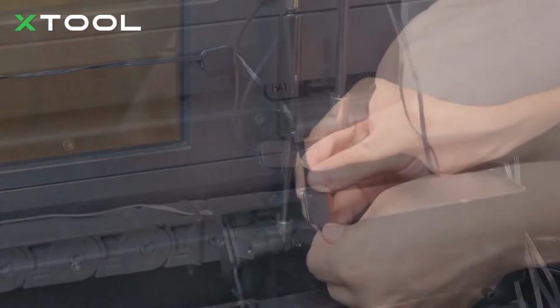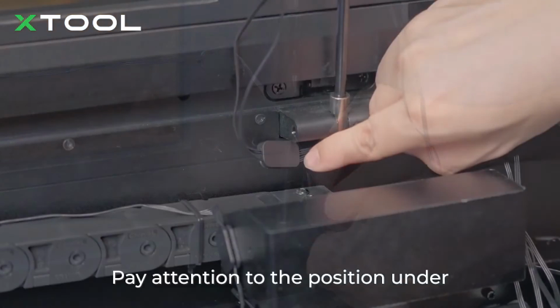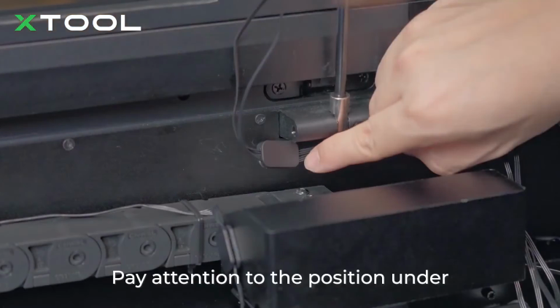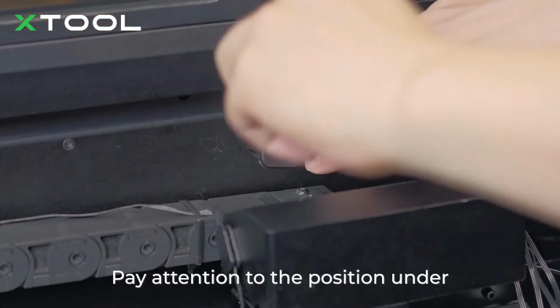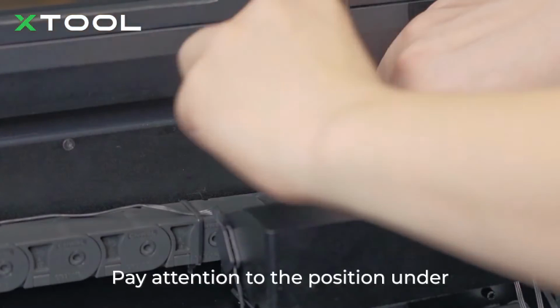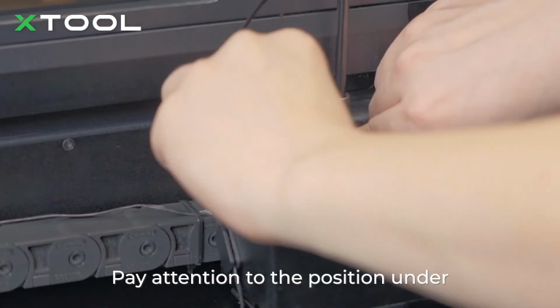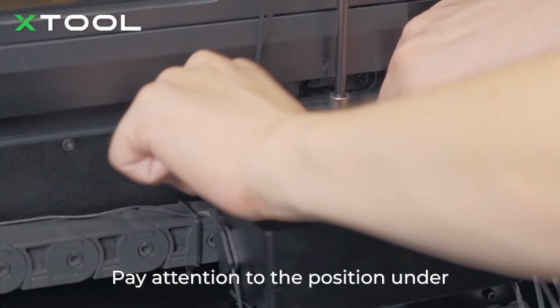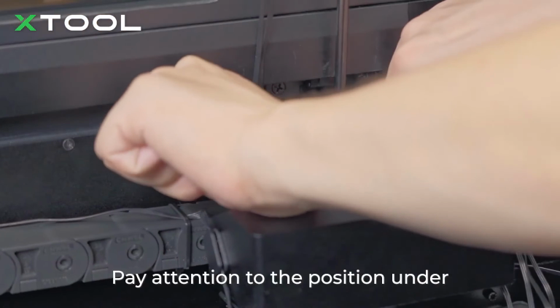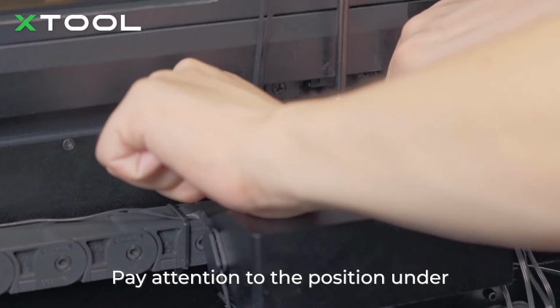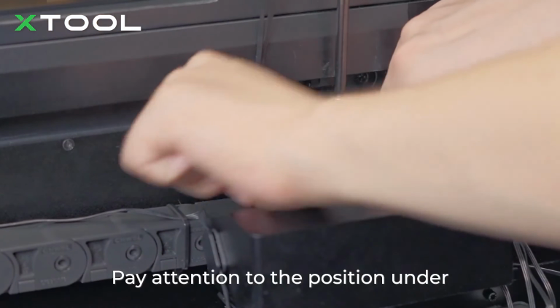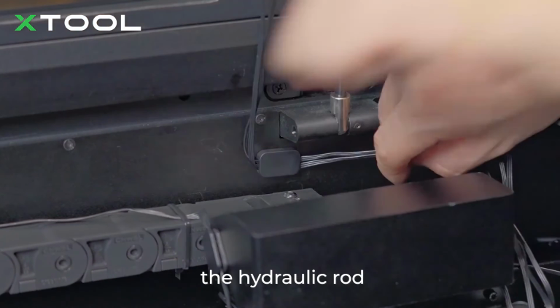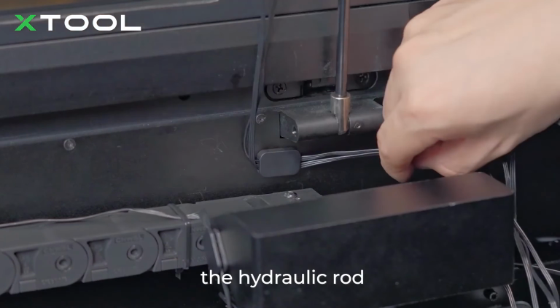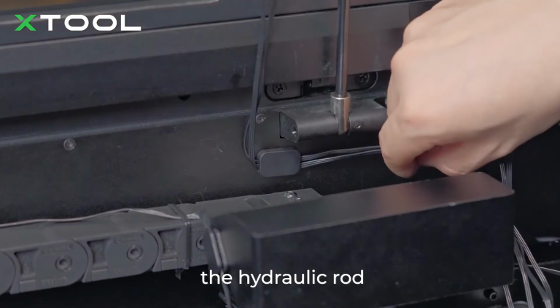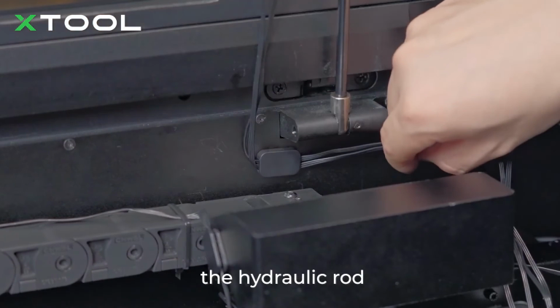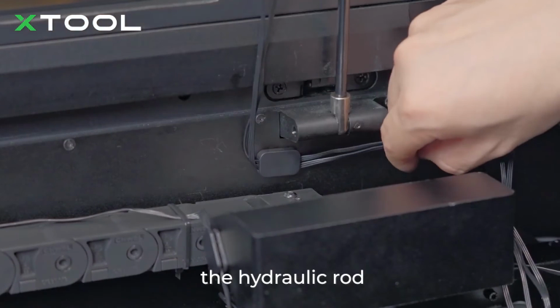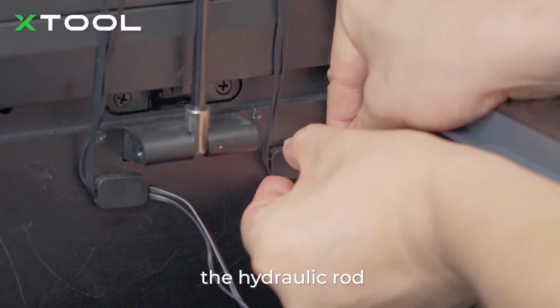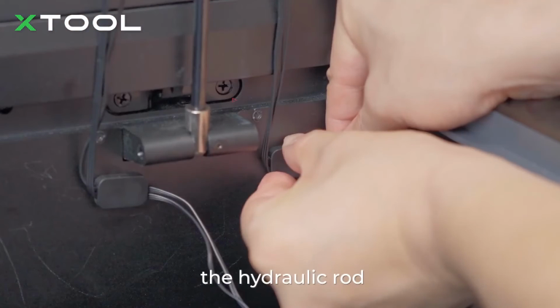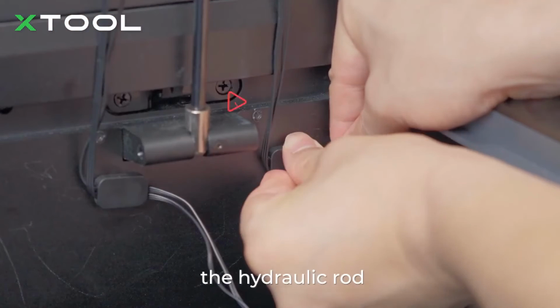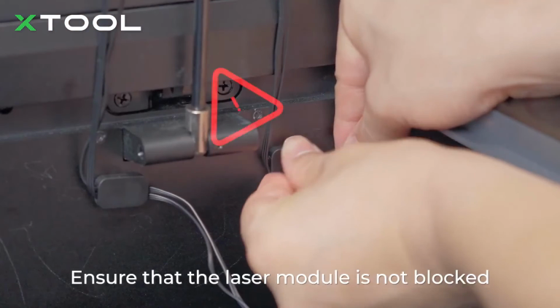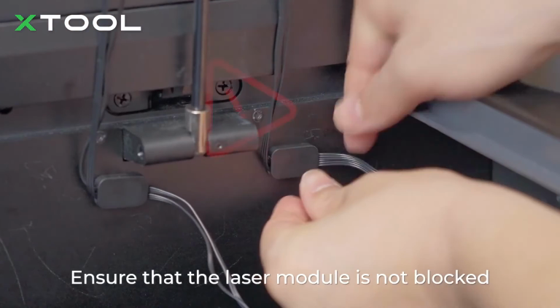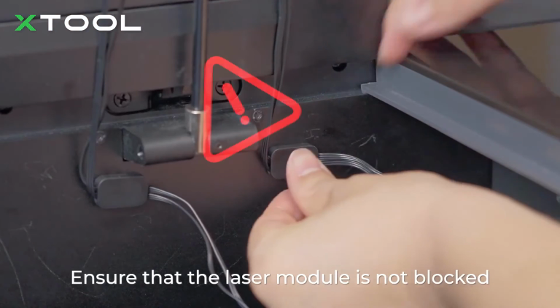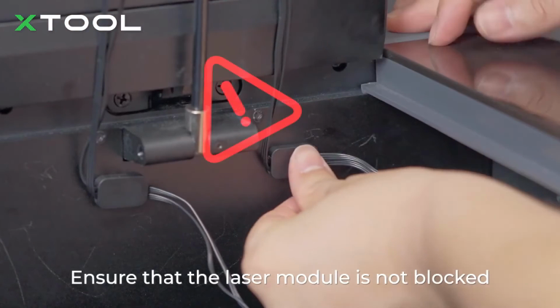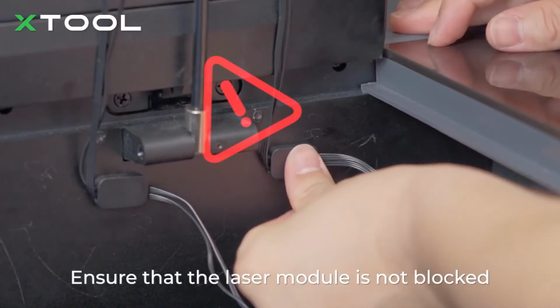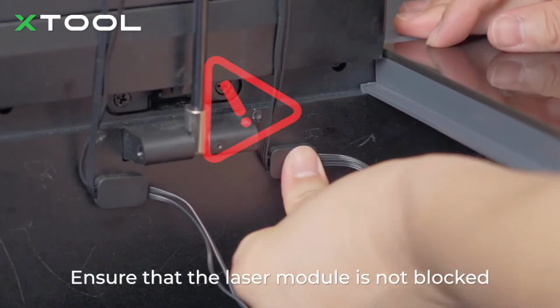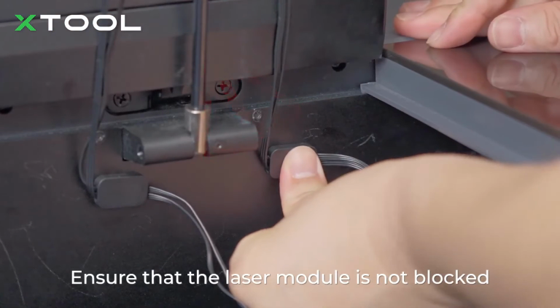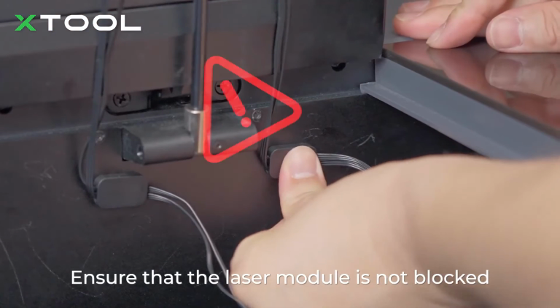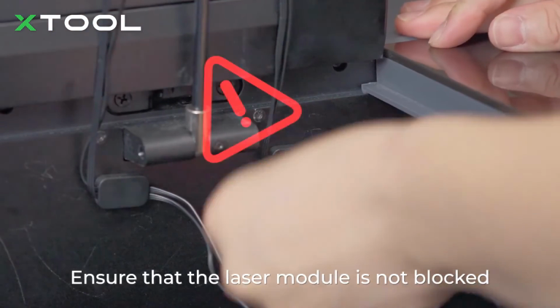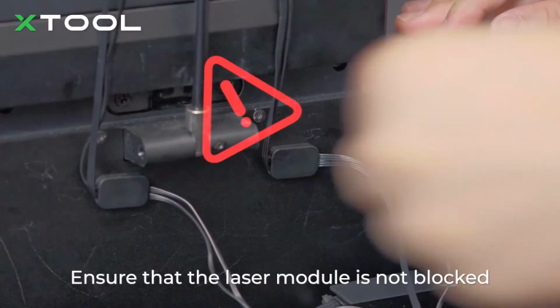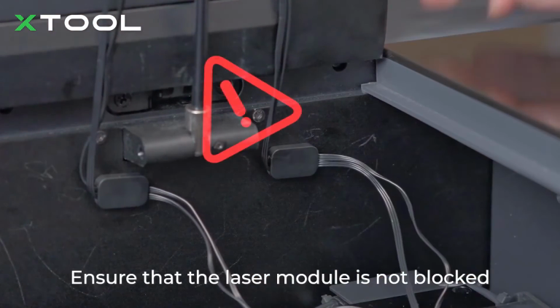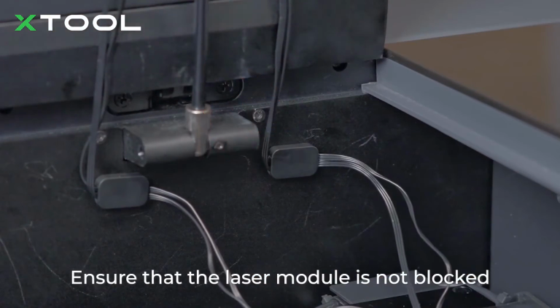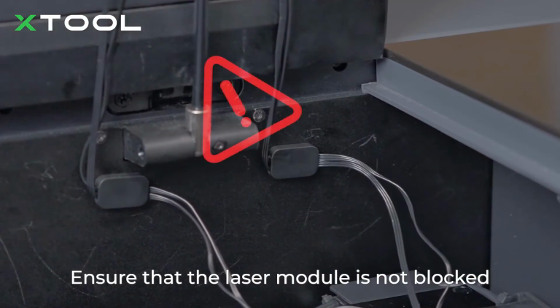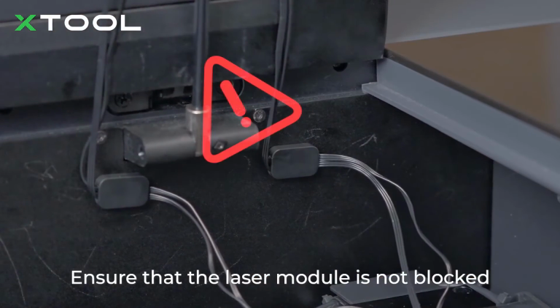Pay attention to the position under the Y-axis rail. Ensure that the laser module is not blocked.